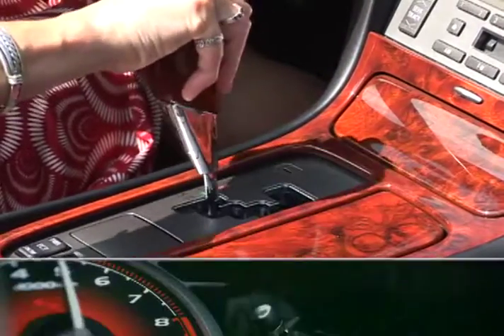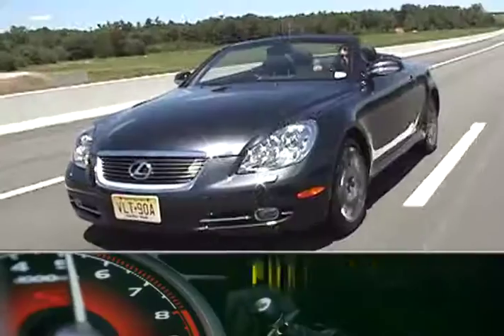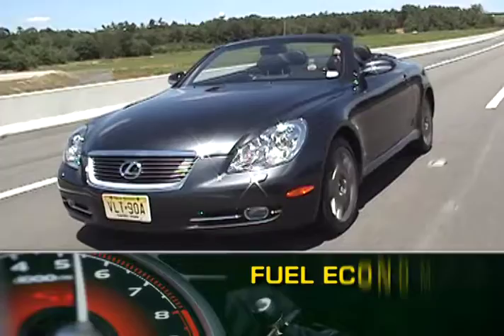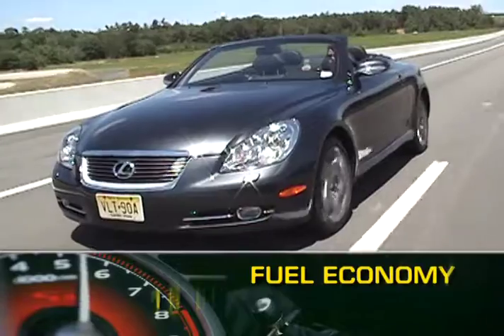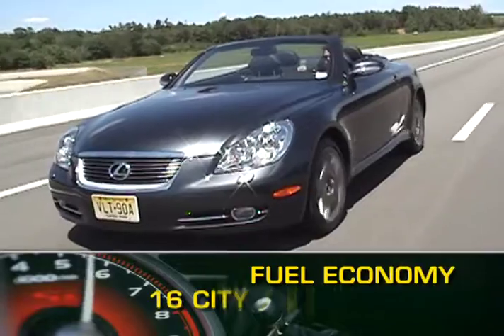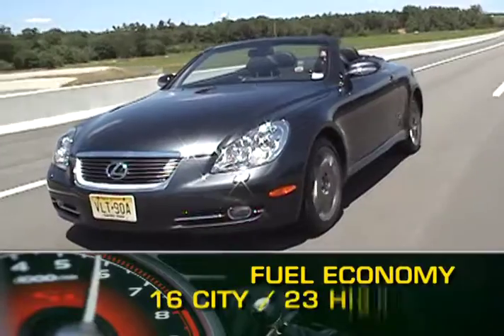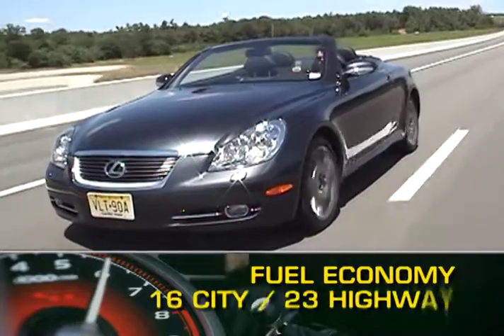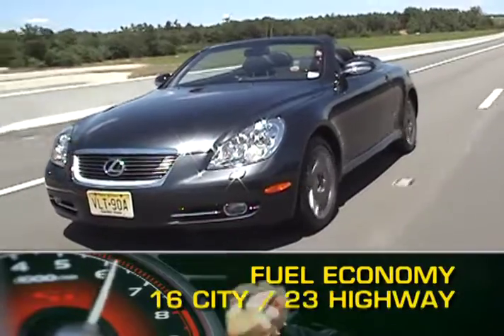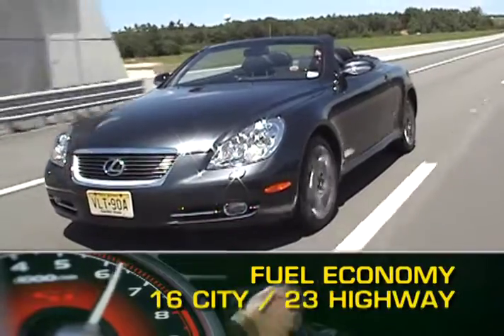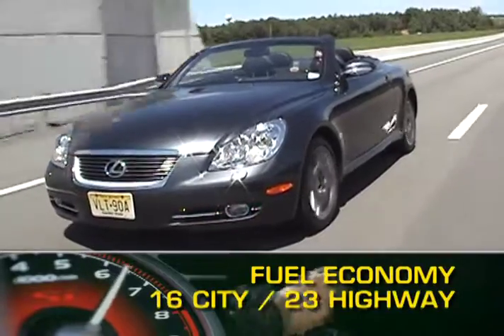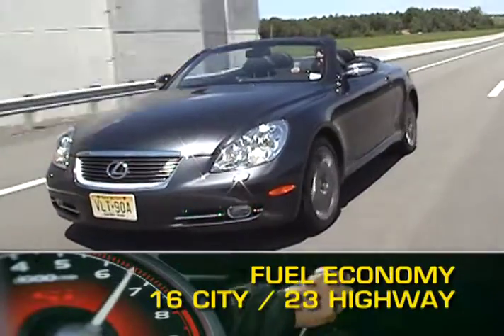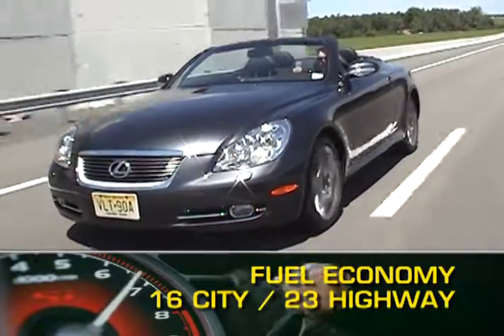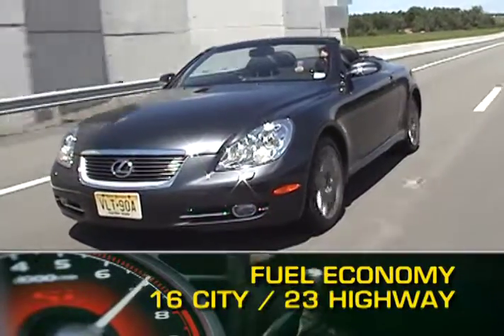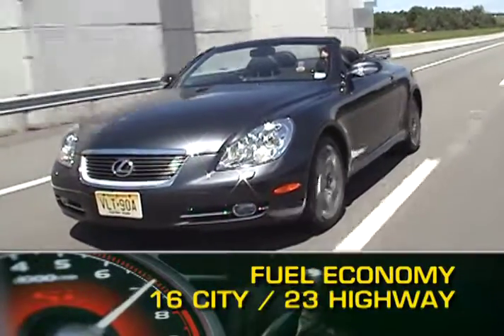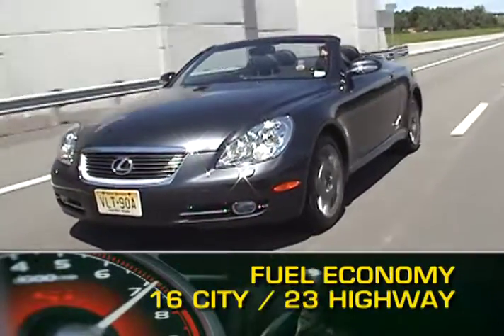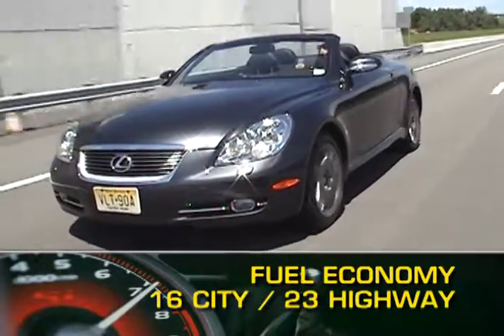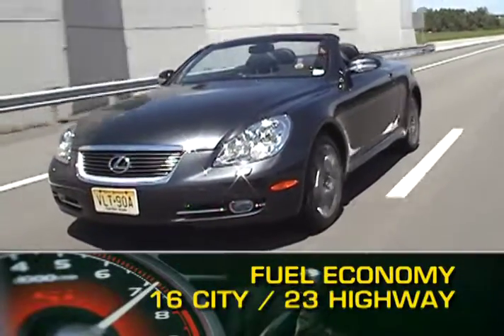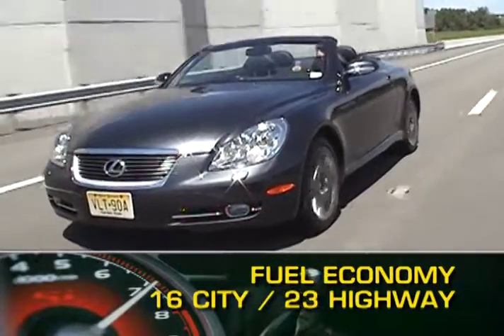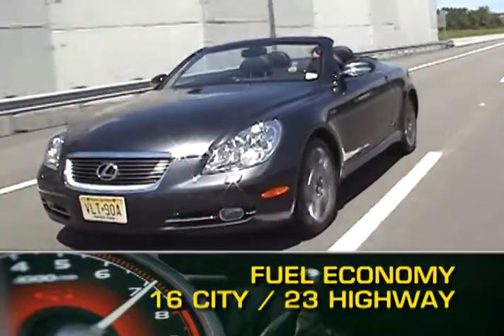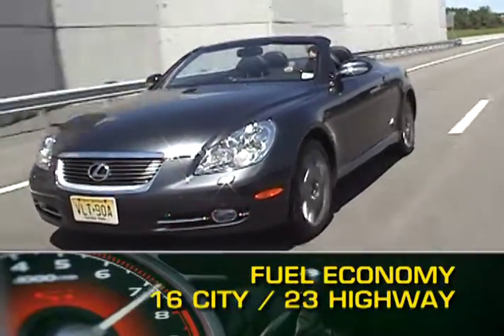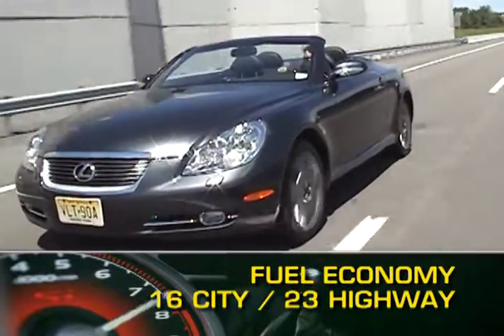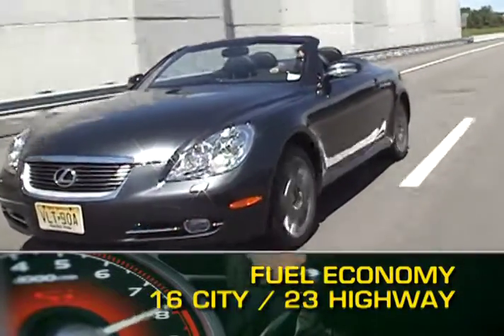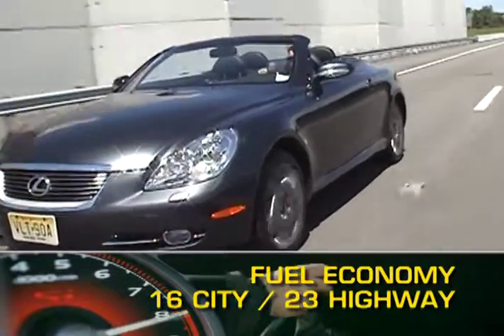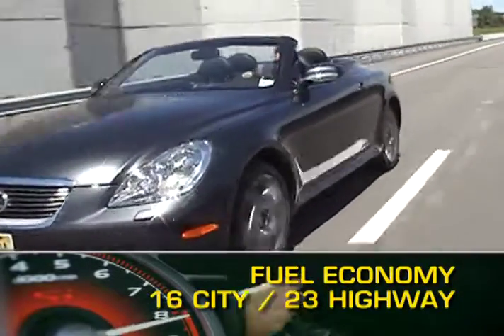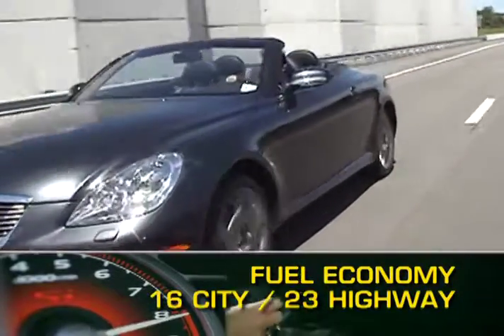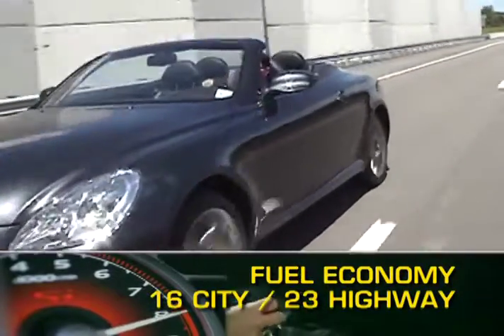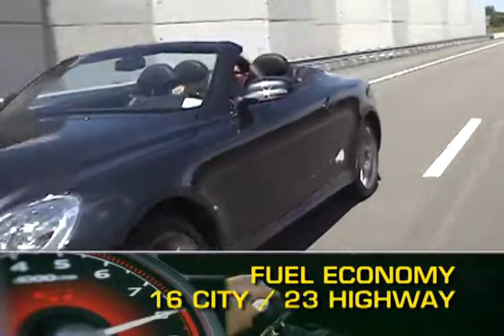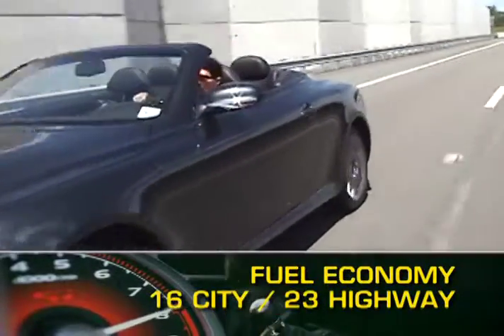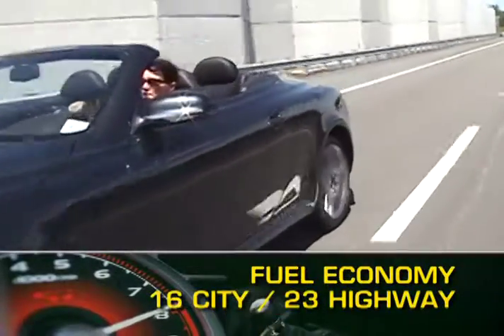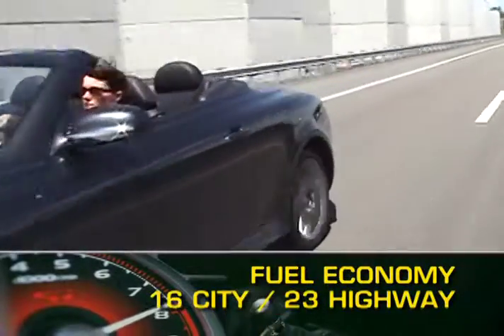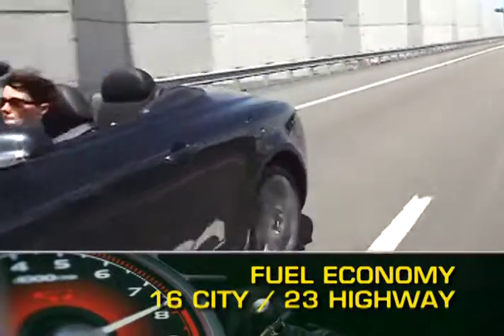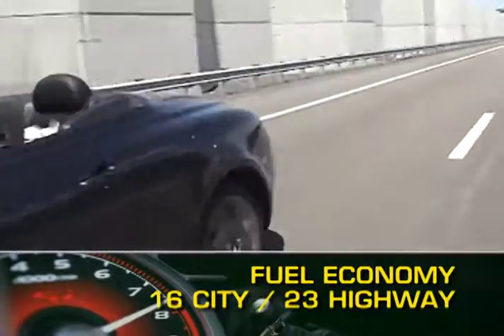Fuel economy for the SC is 16 miles per gallon city, 23 miles per gallon highway.